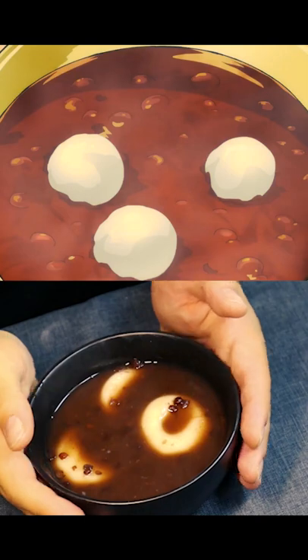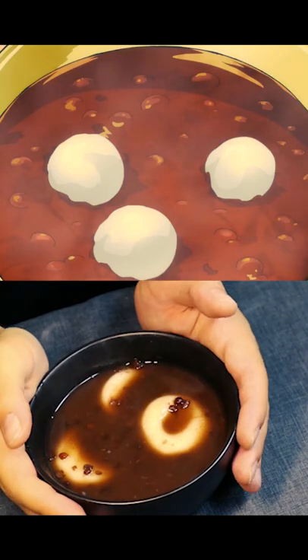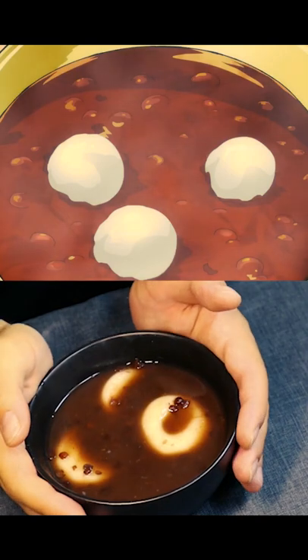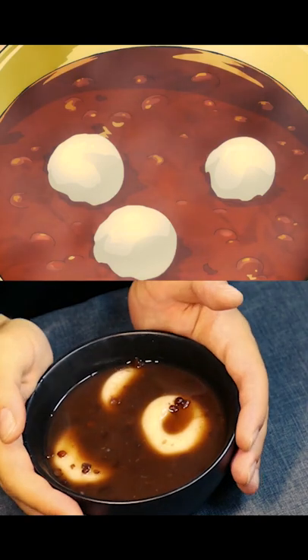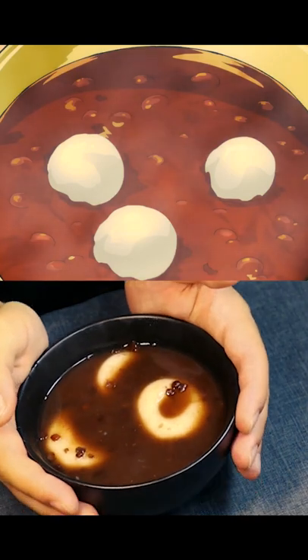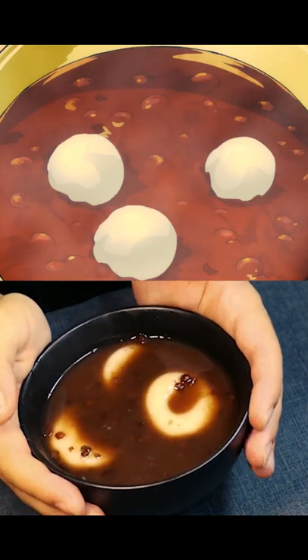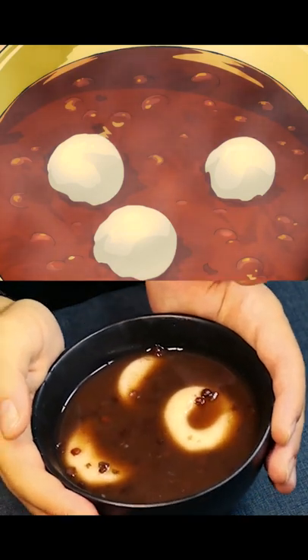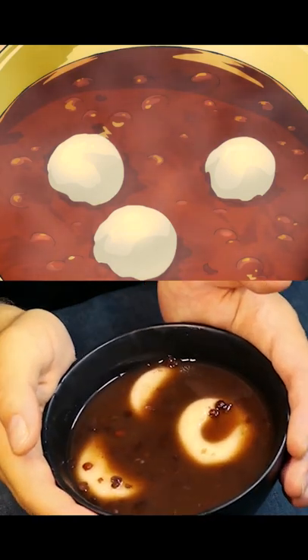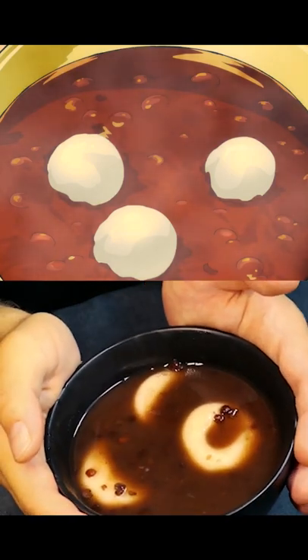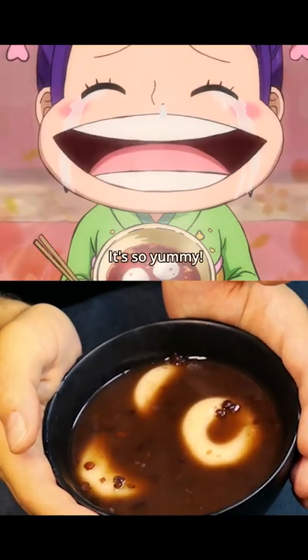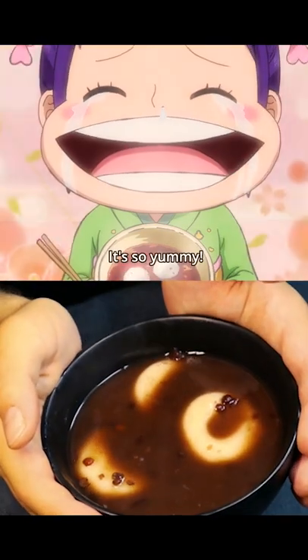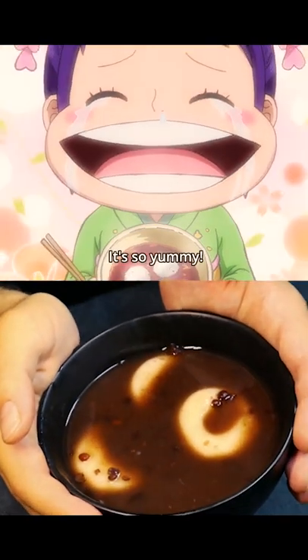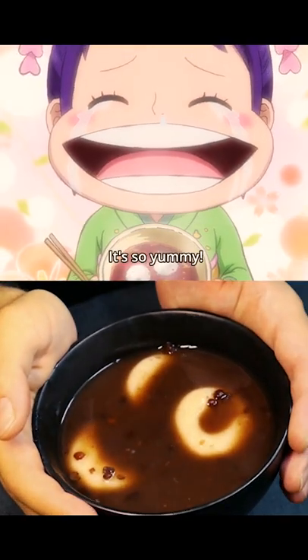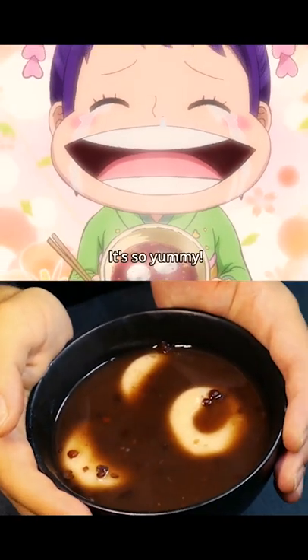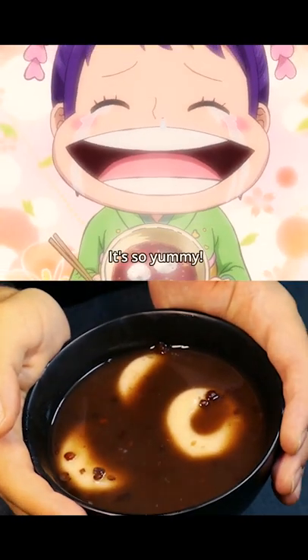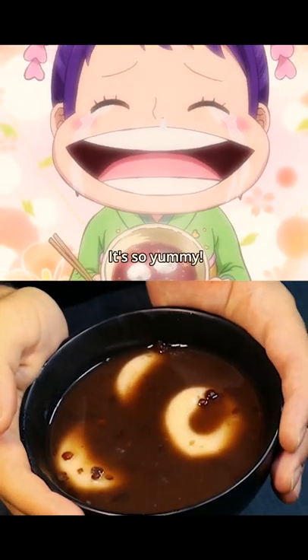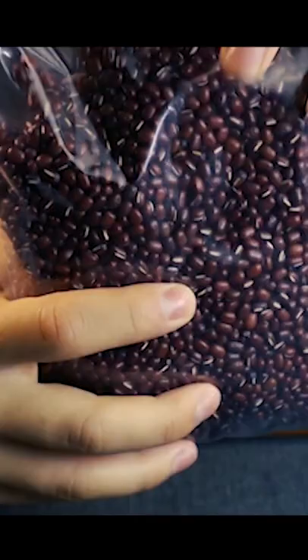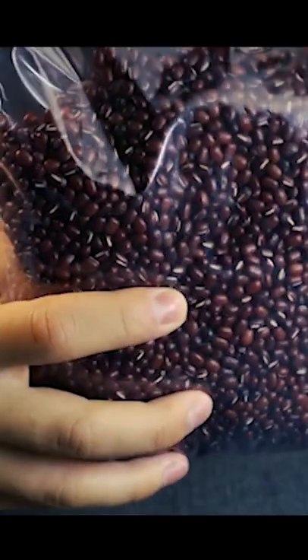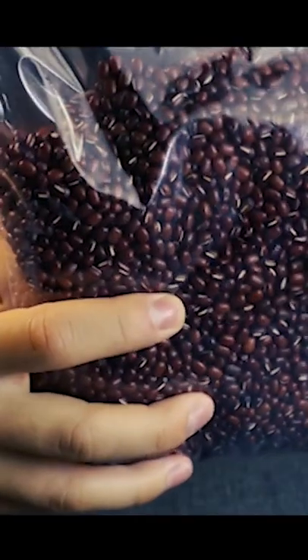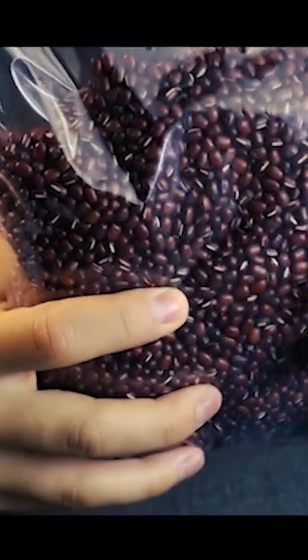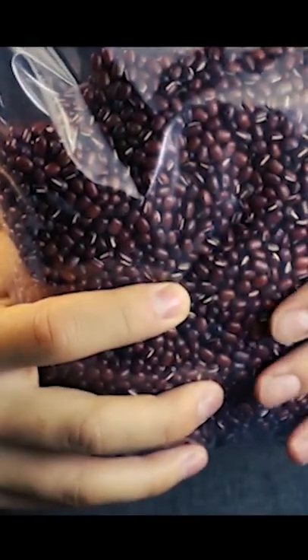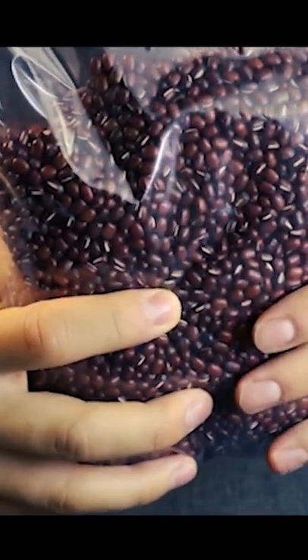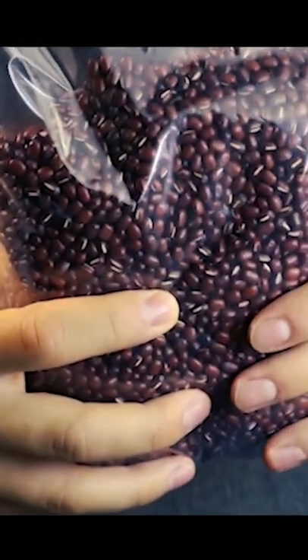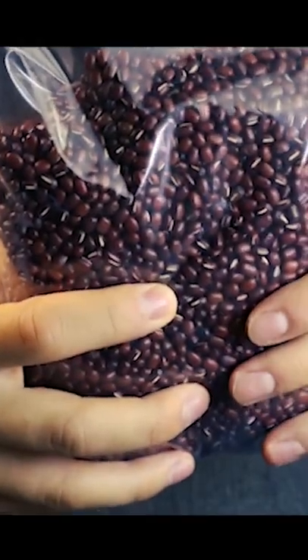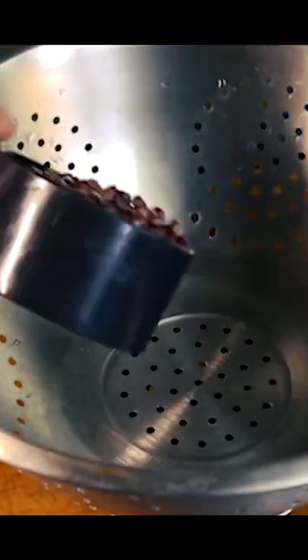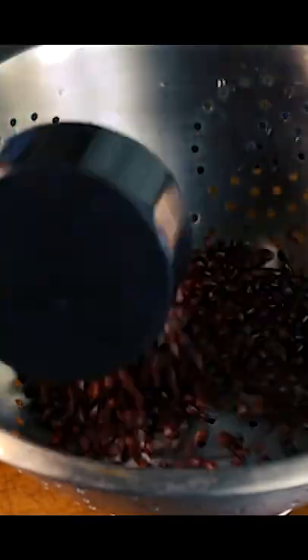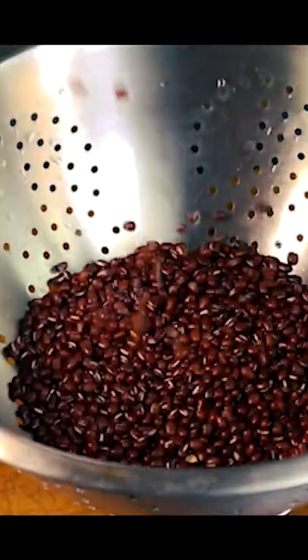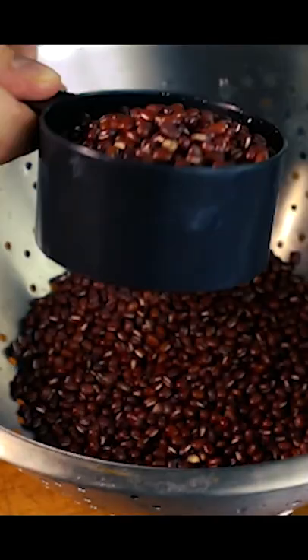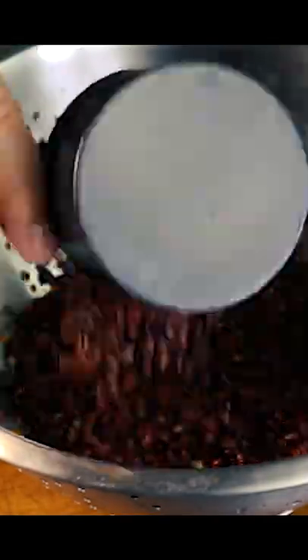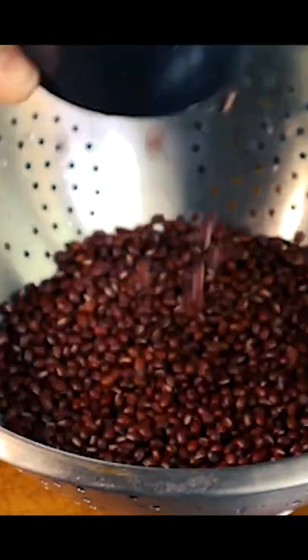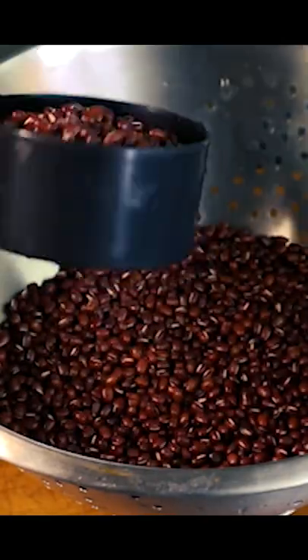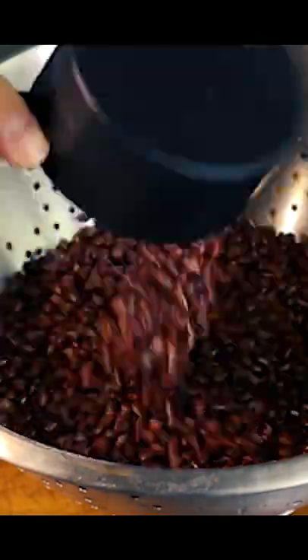Hey guys, today we'll make the Oshiruko, or red bean soup from One Piece.